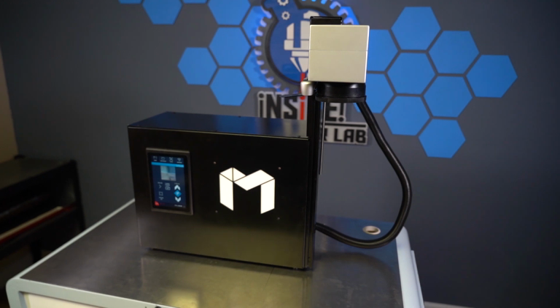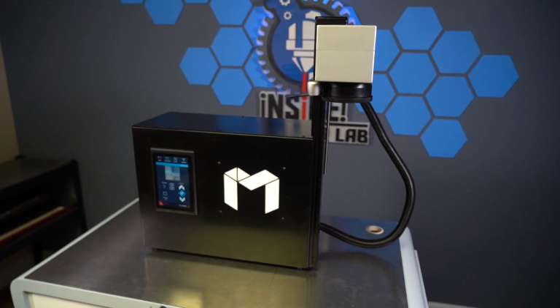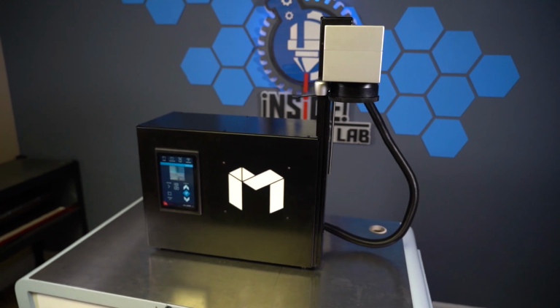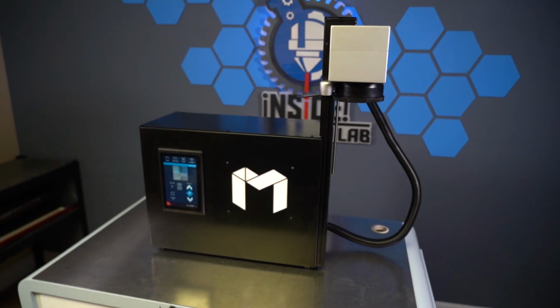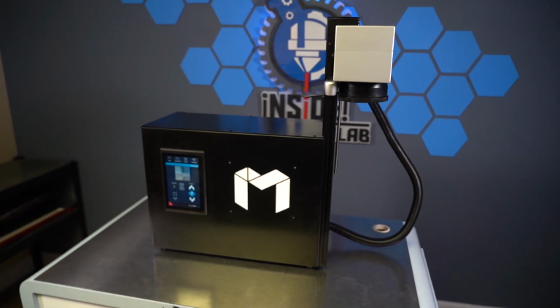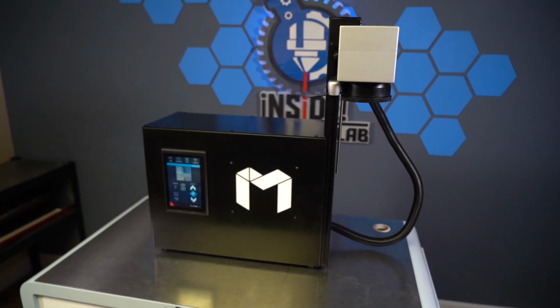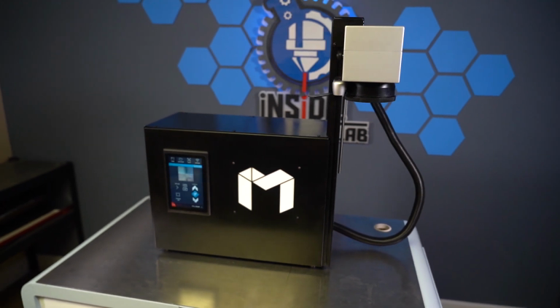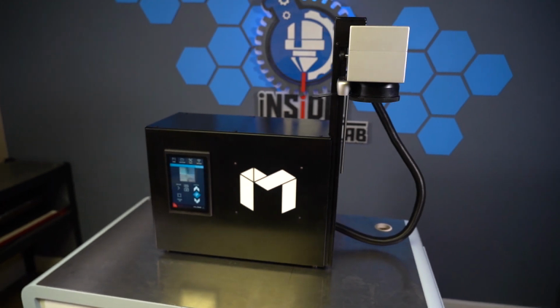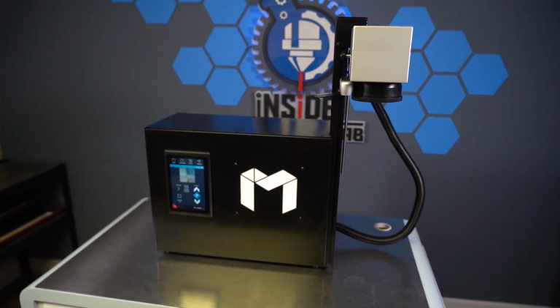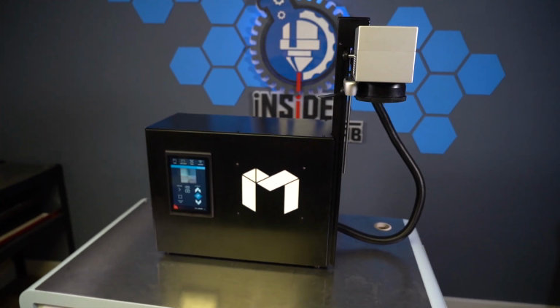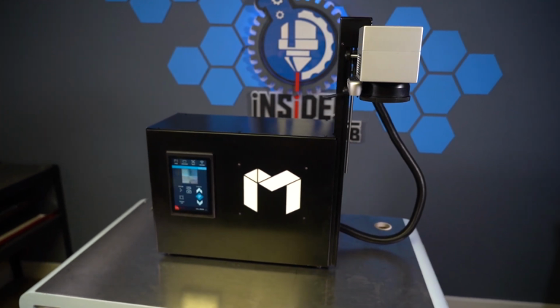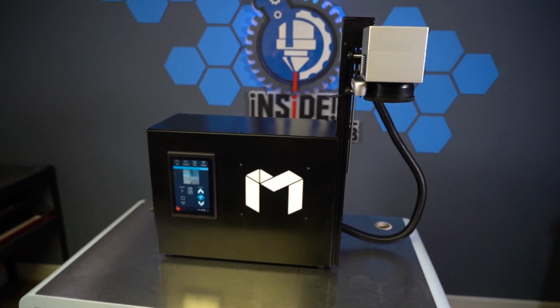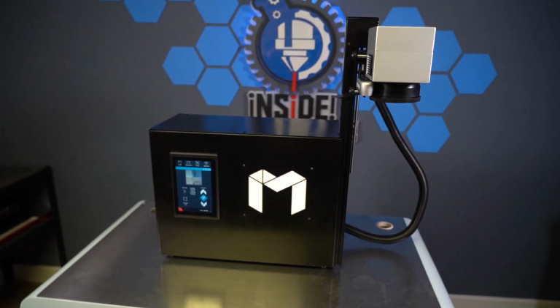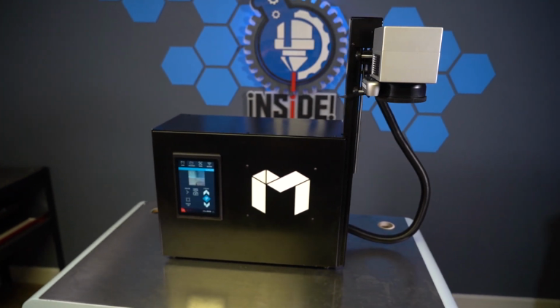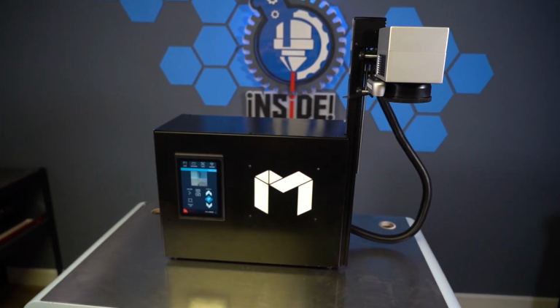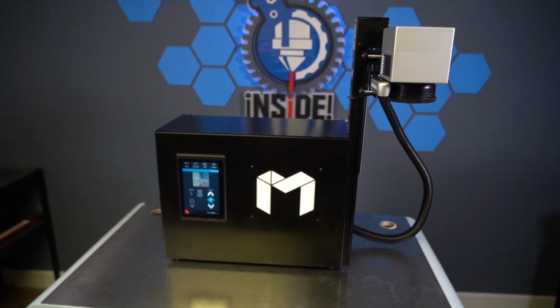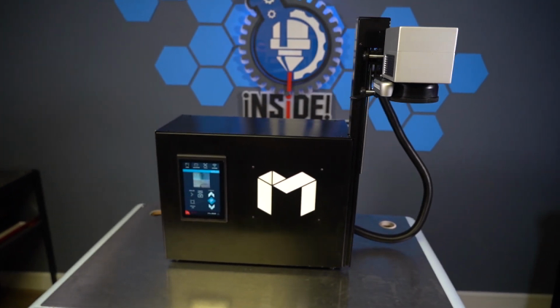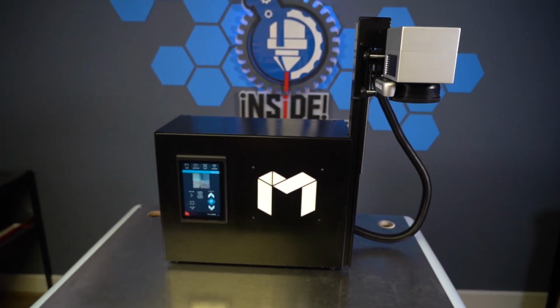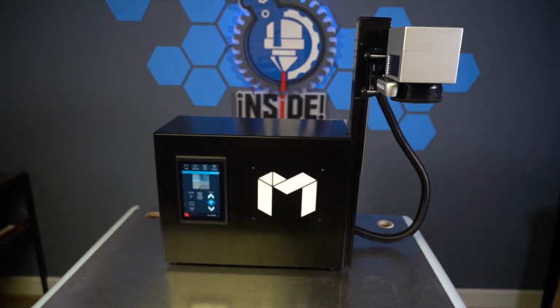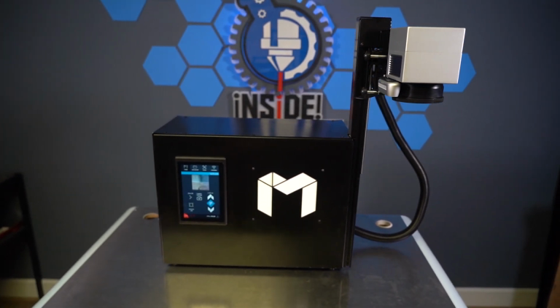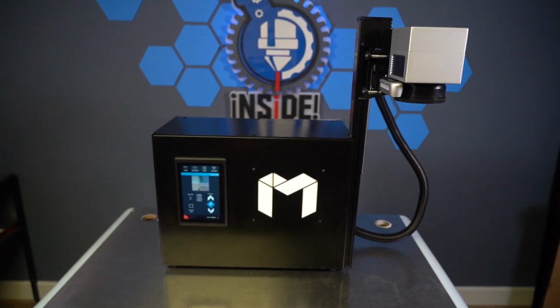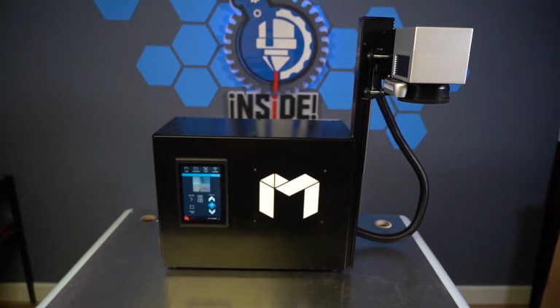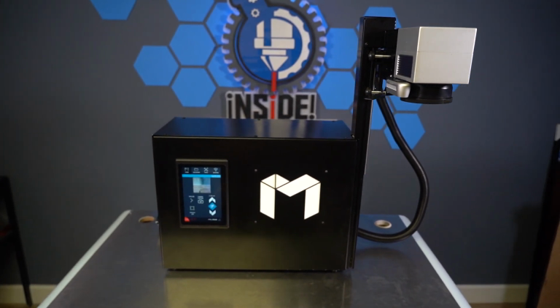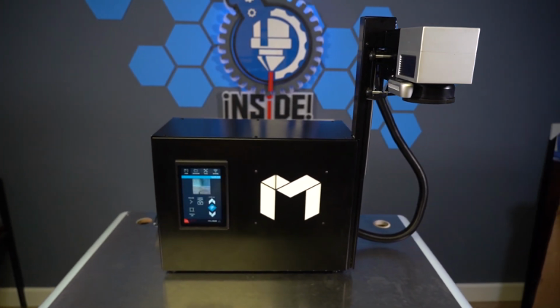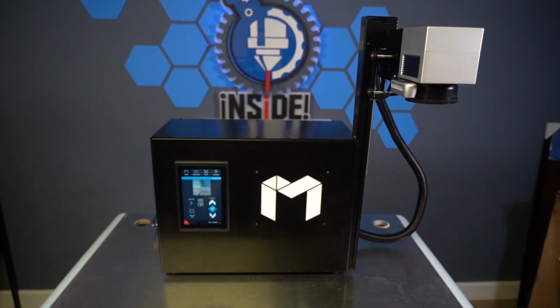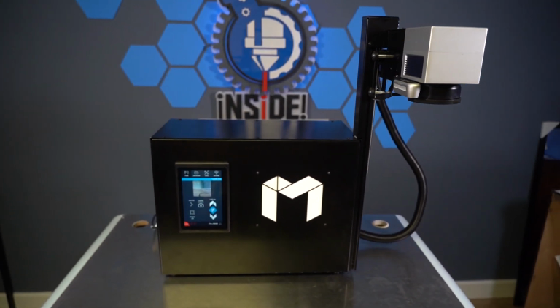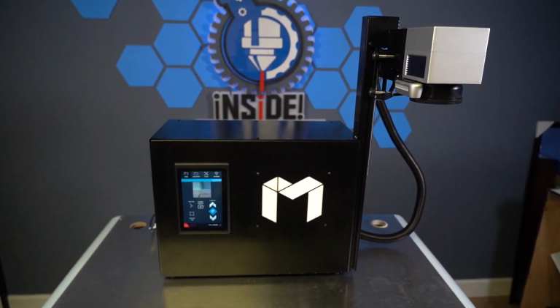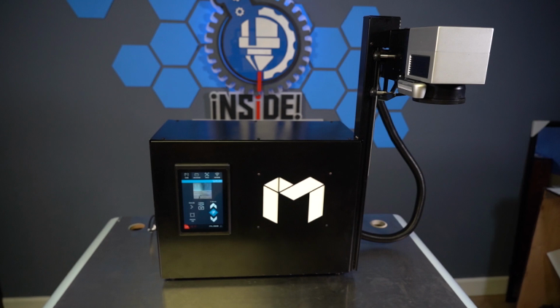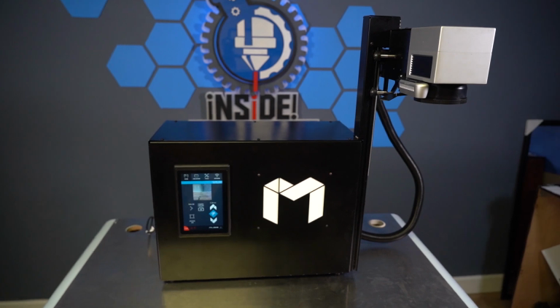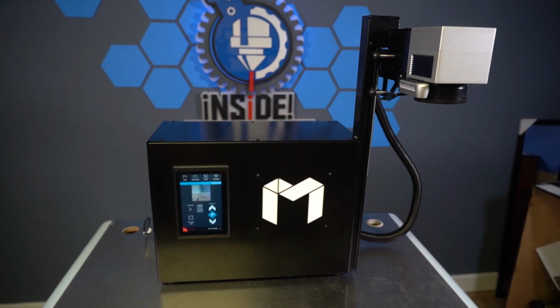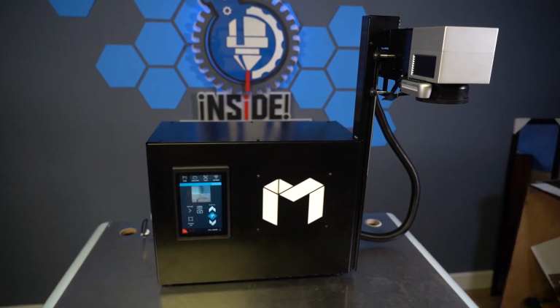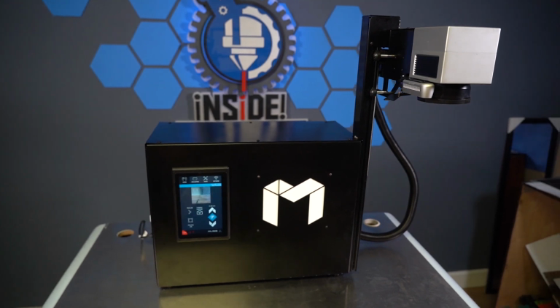Hey everyone, it's Tim from Full Spectrum Laser. Today I'm going to talk to you about the Muse Galvo.